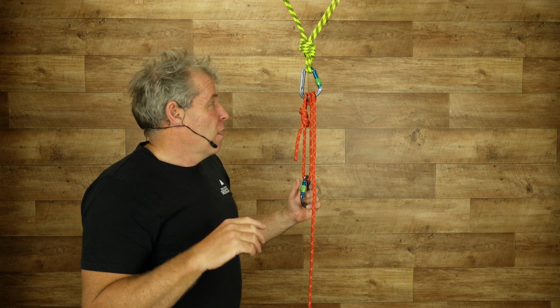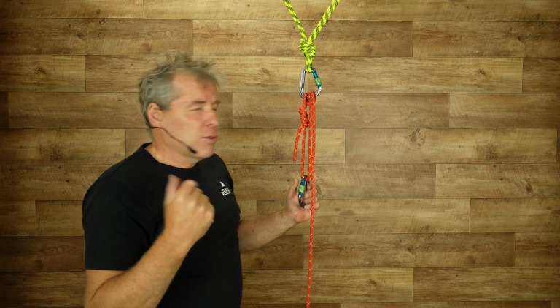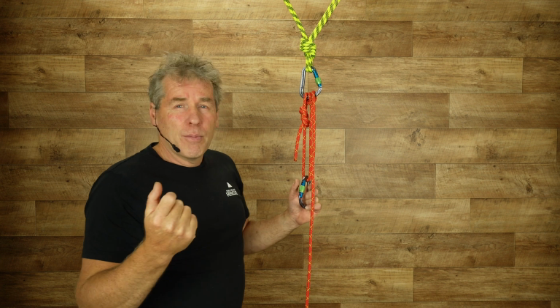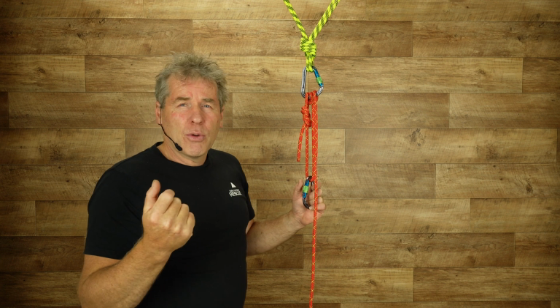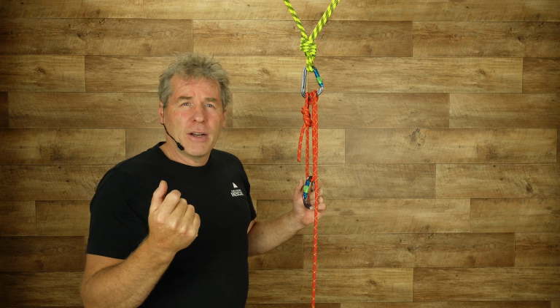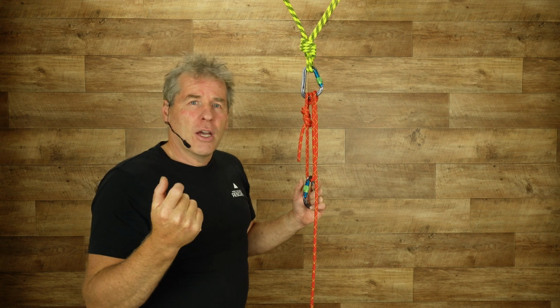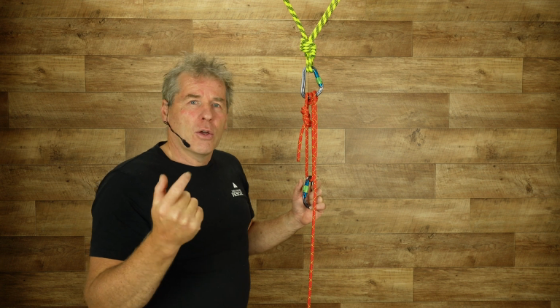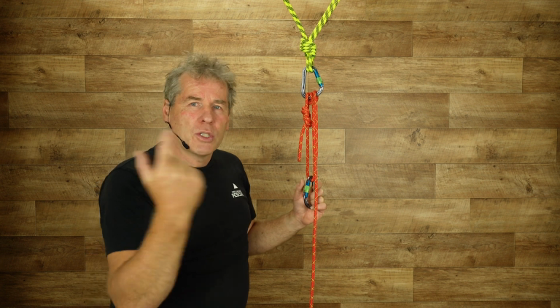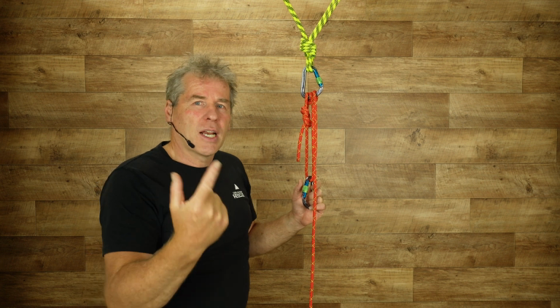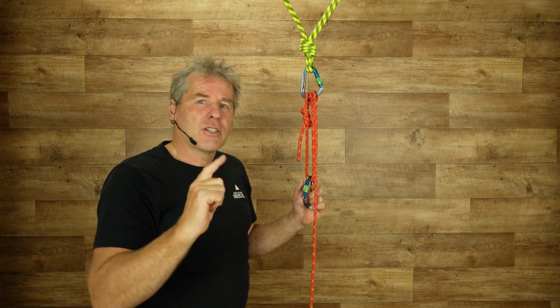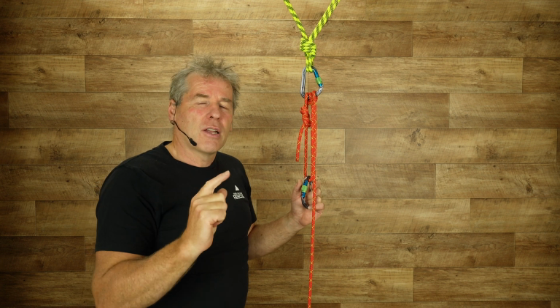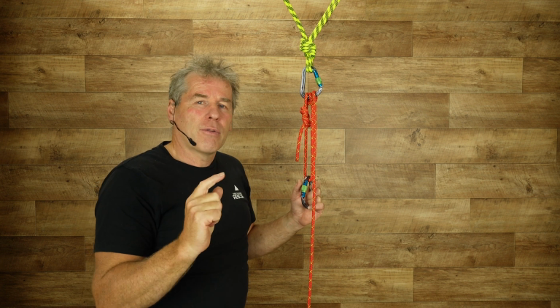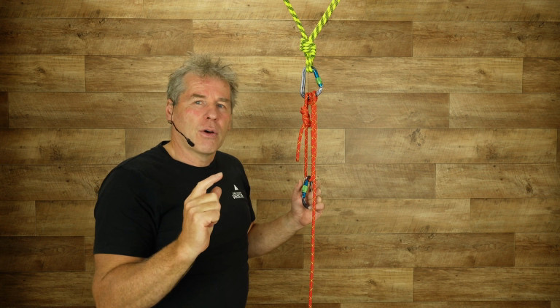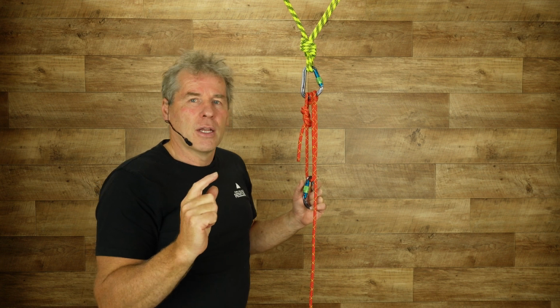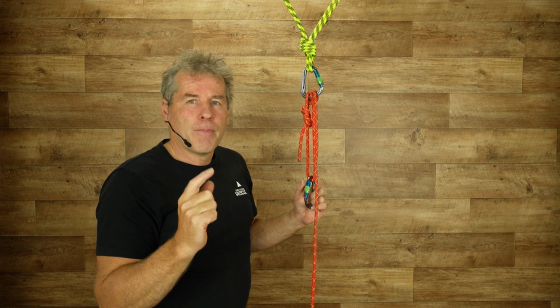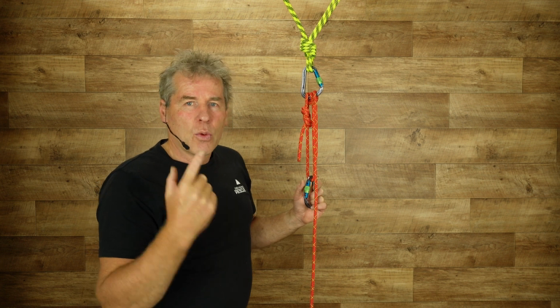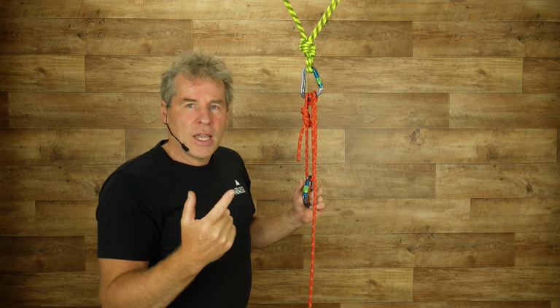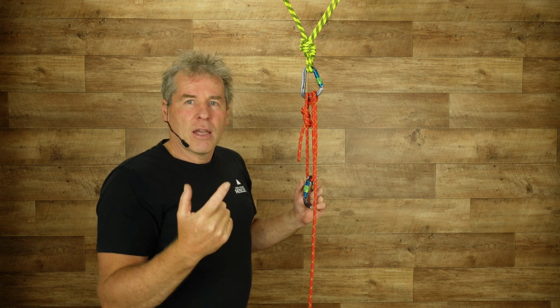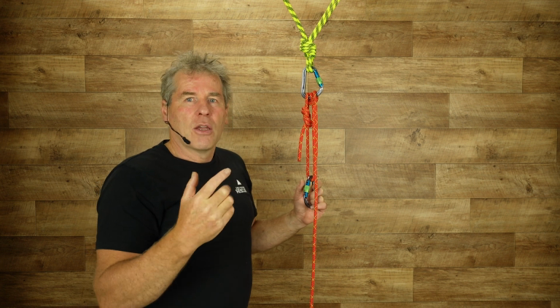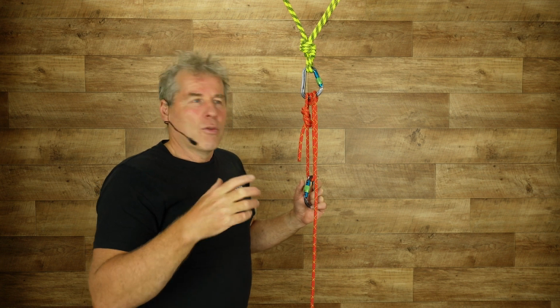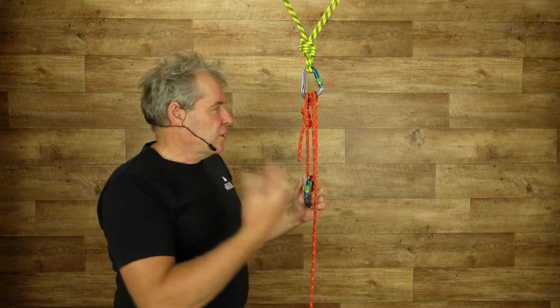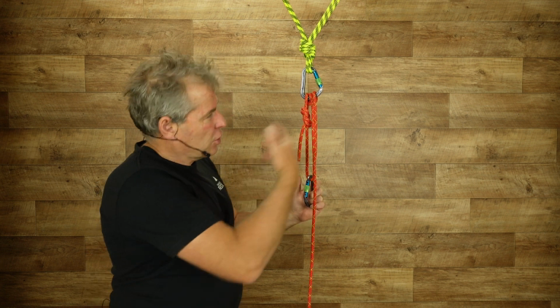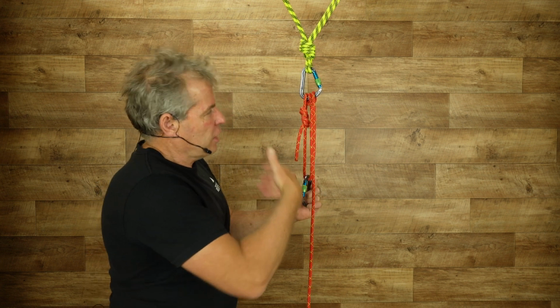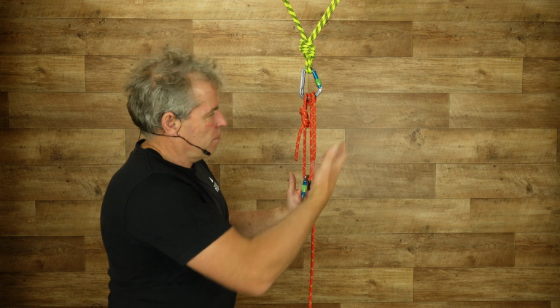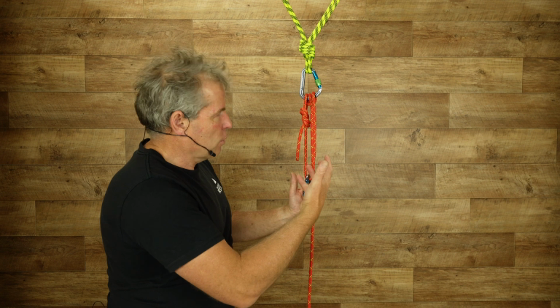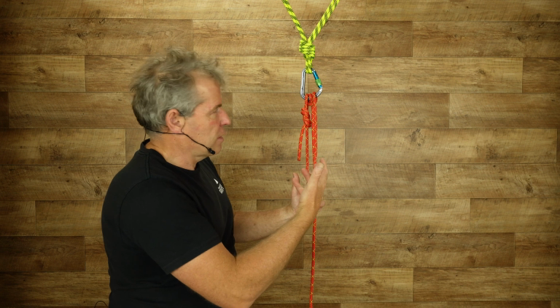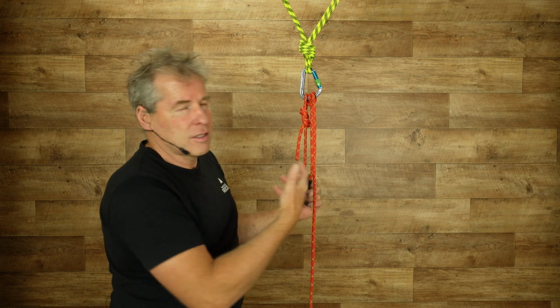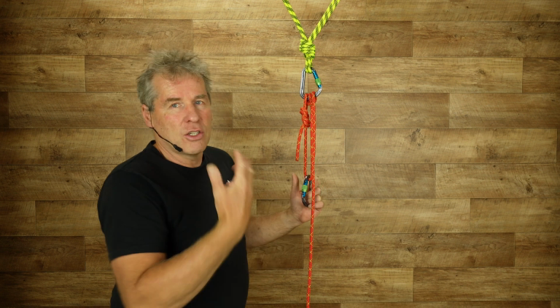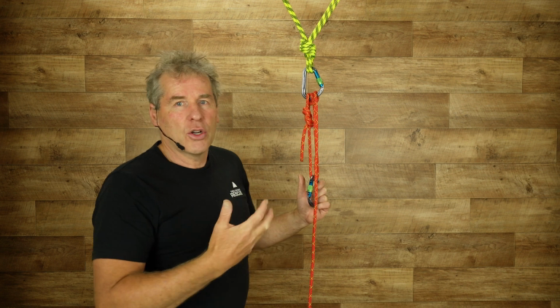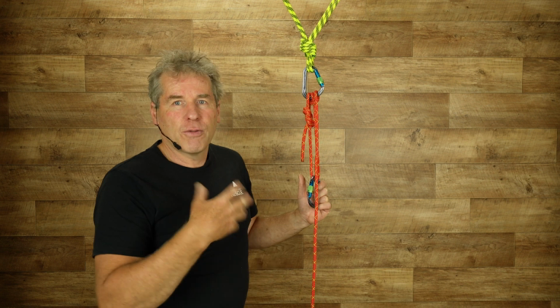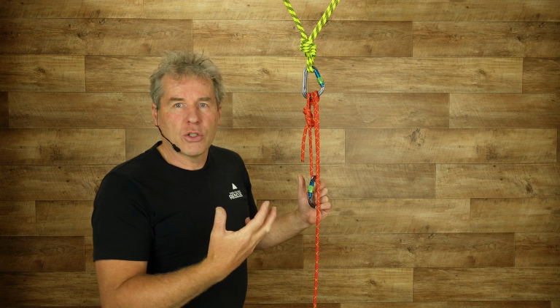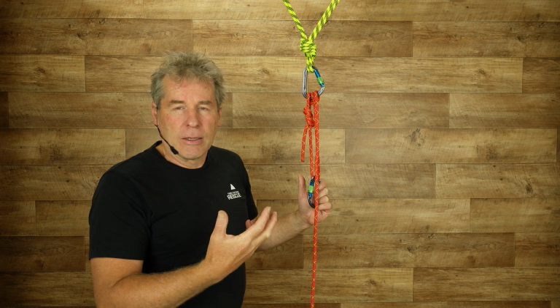We've also built a video, which we're going to link to later on, where we've actually shown you how to build this, tie it off, and use it — how to untie it, lower it, and do all that.